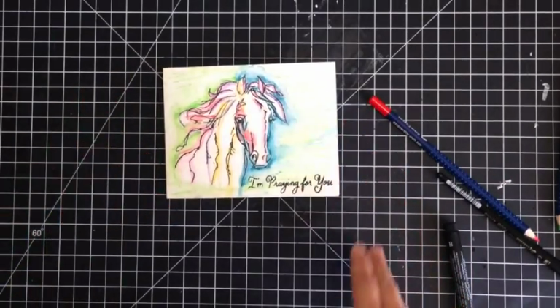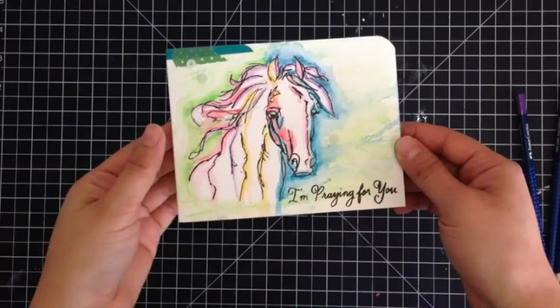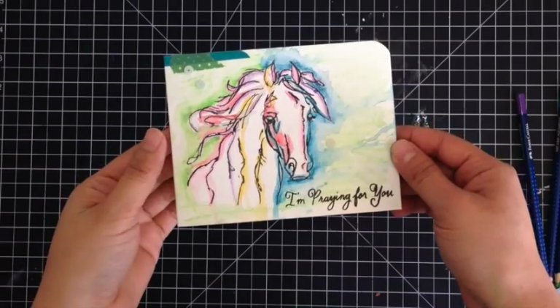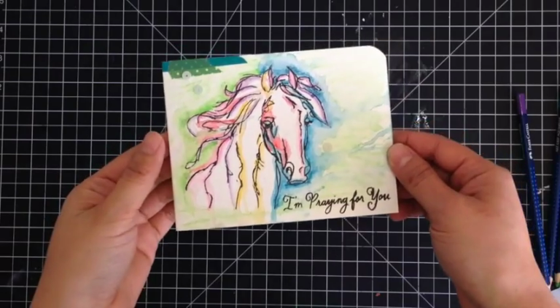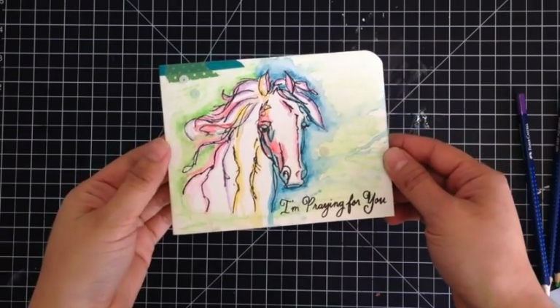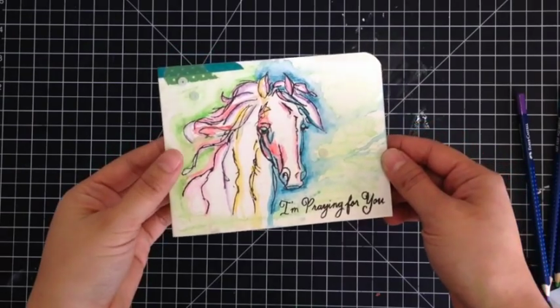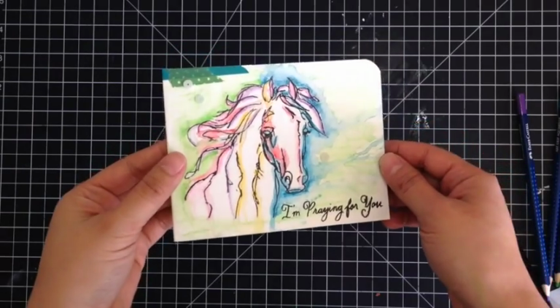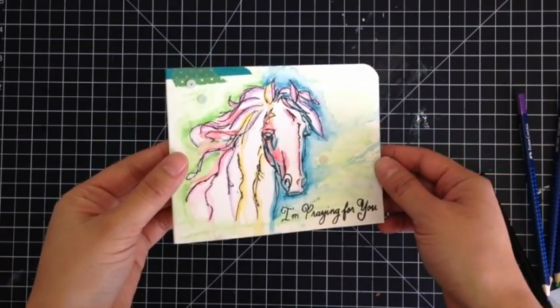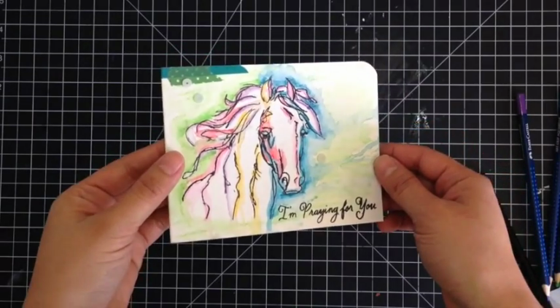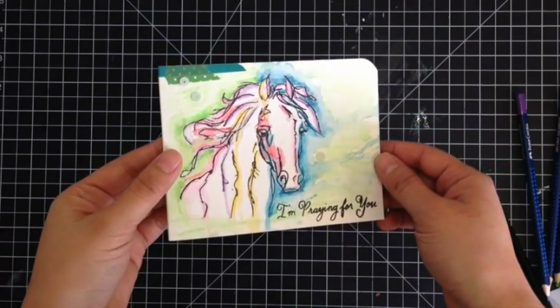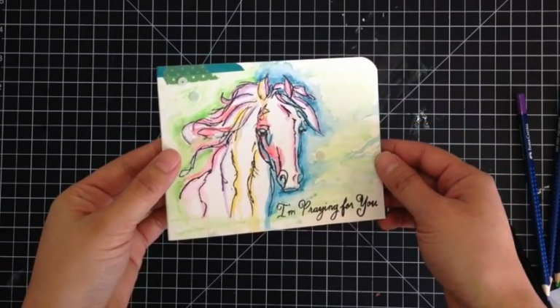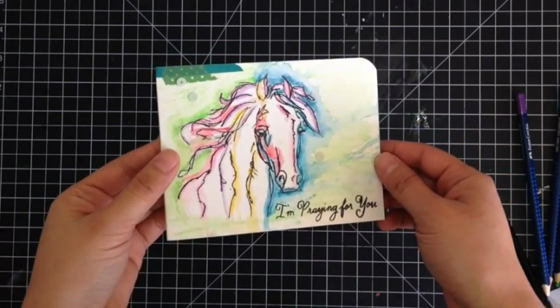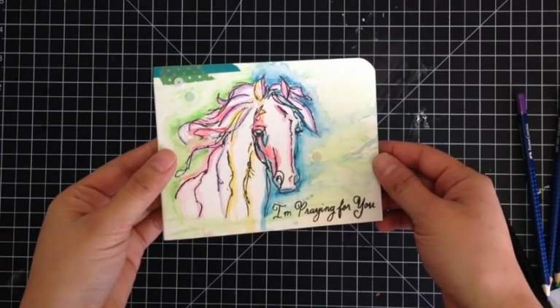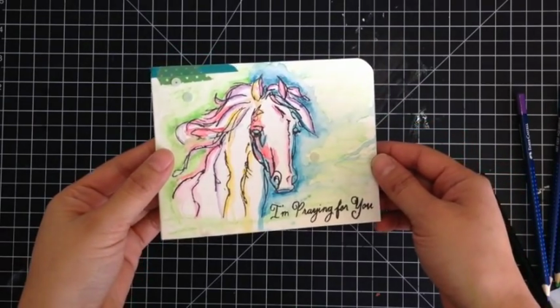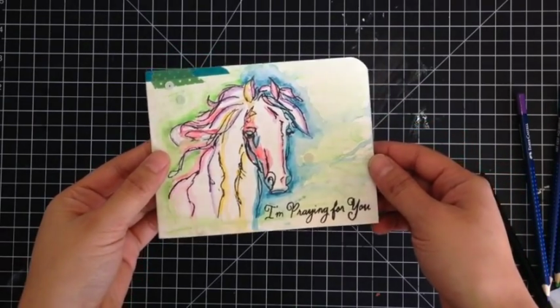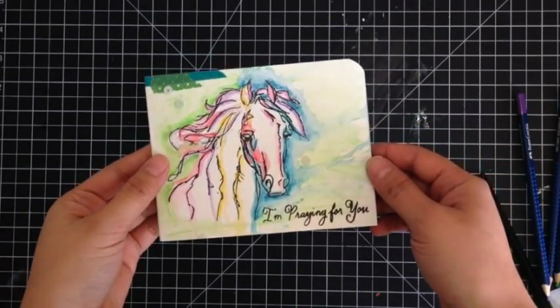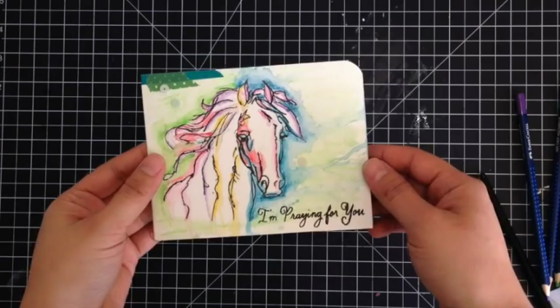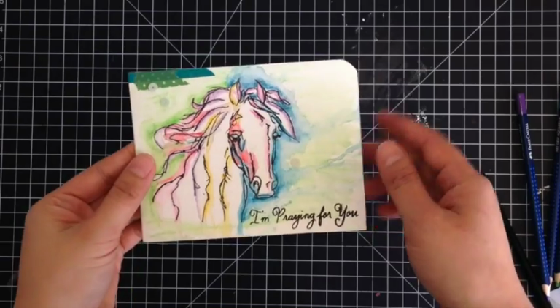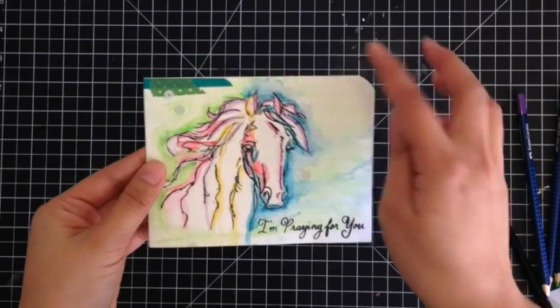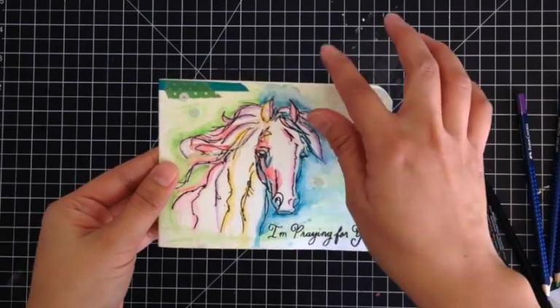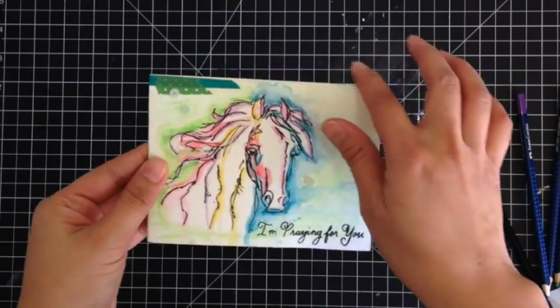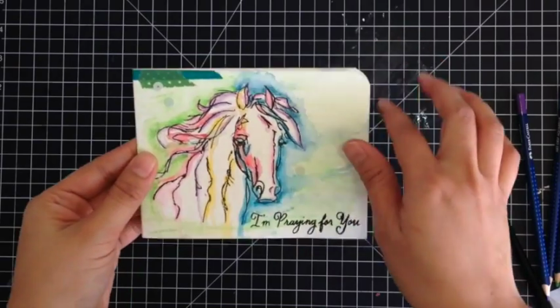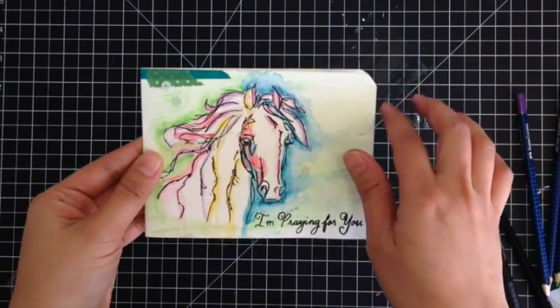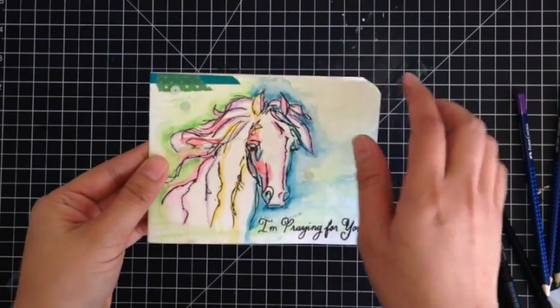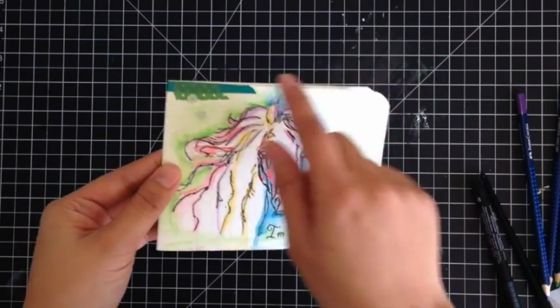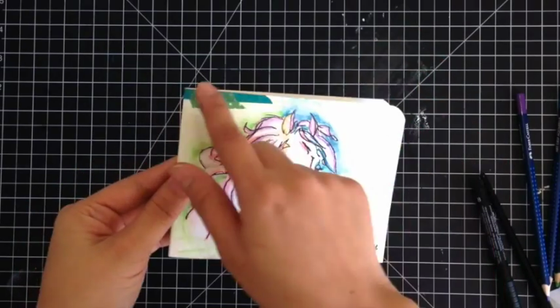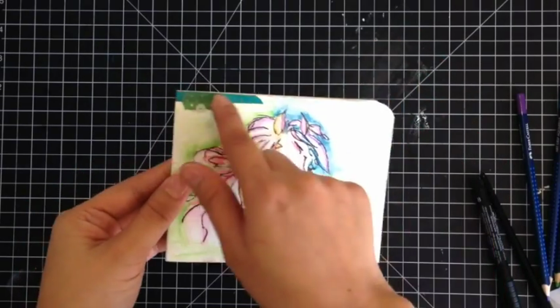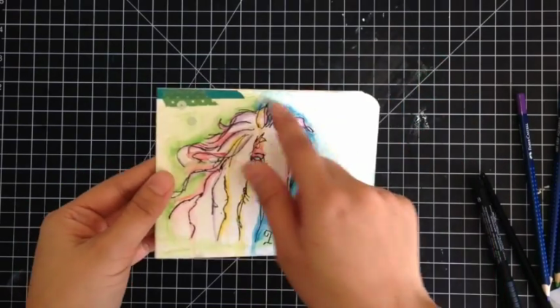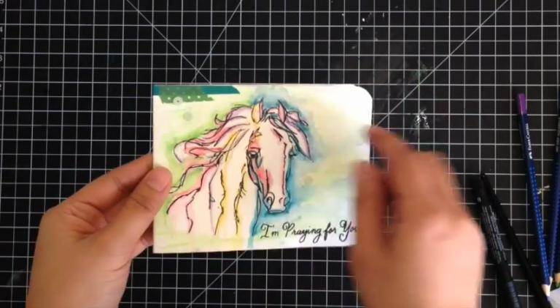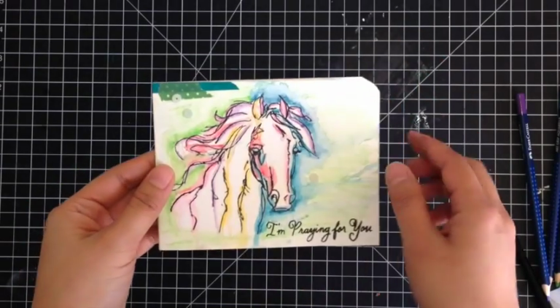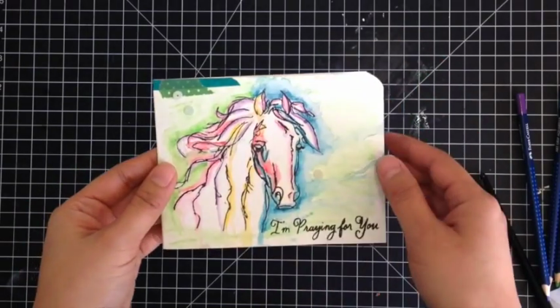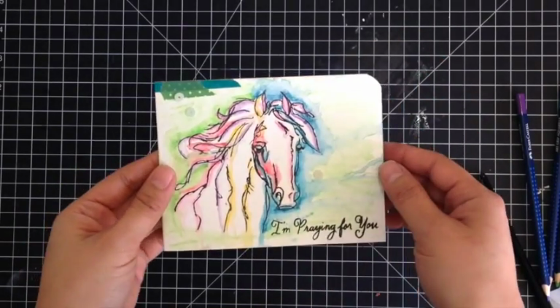This is my completed card. All I did was add some sequins, corner rounding, and some washi tape.